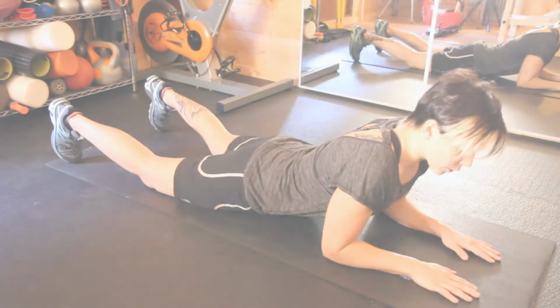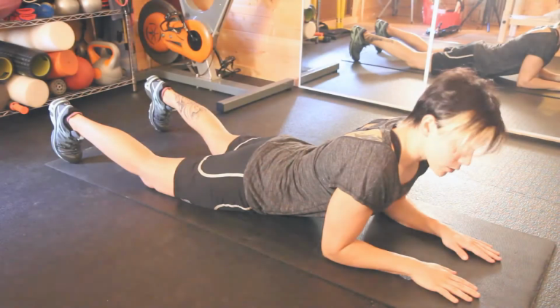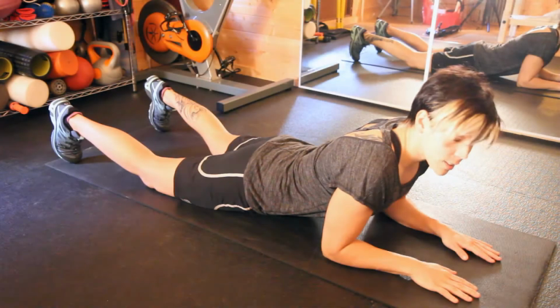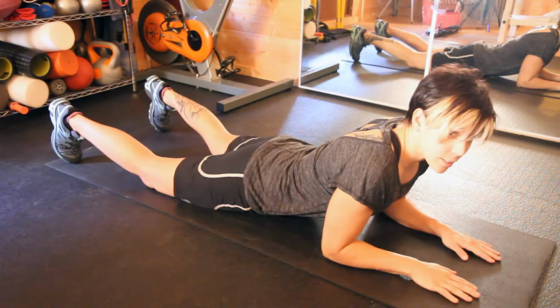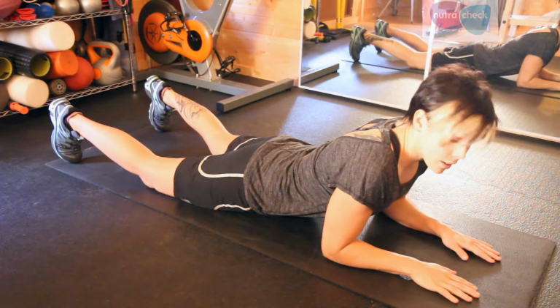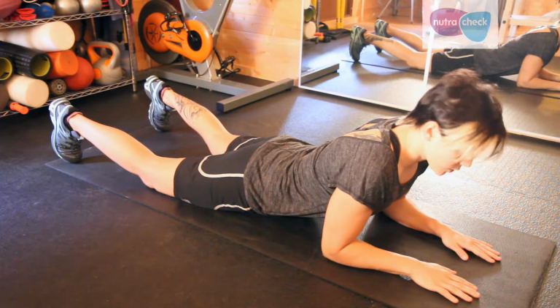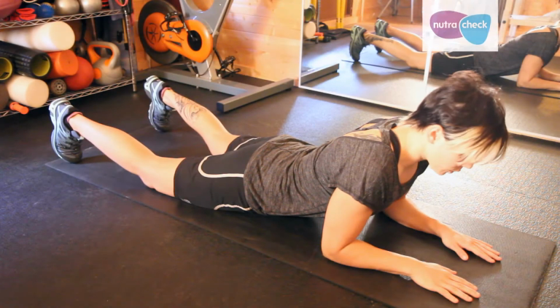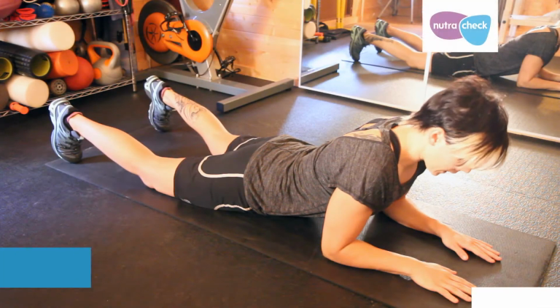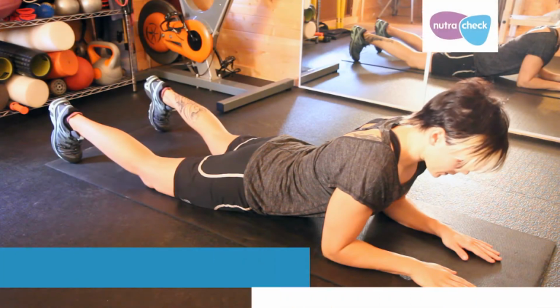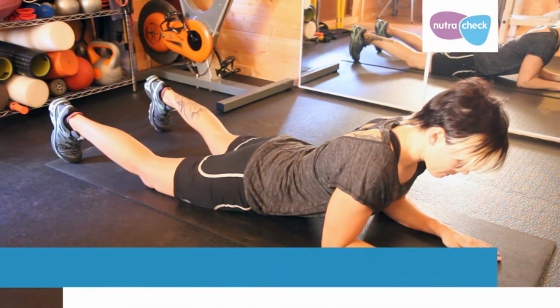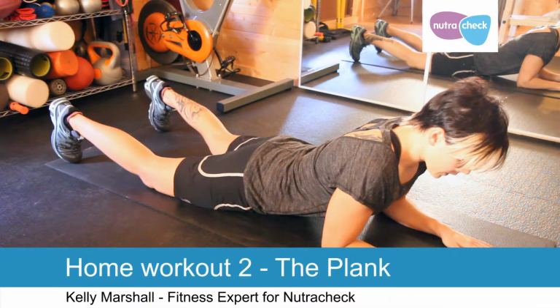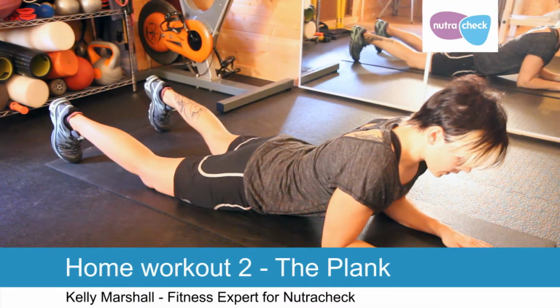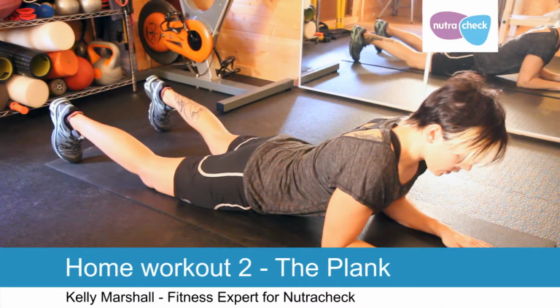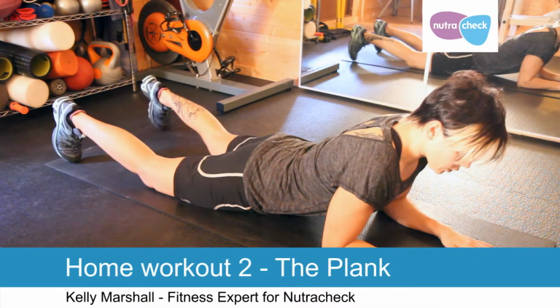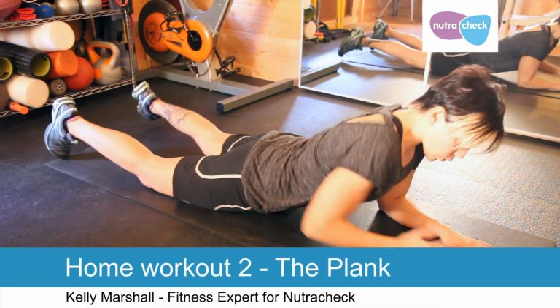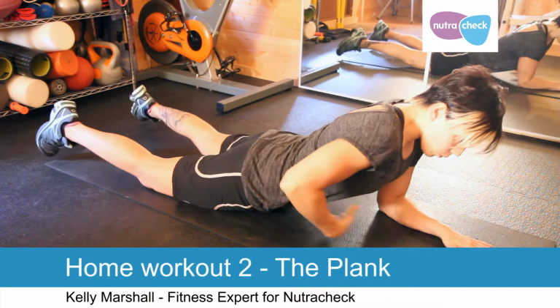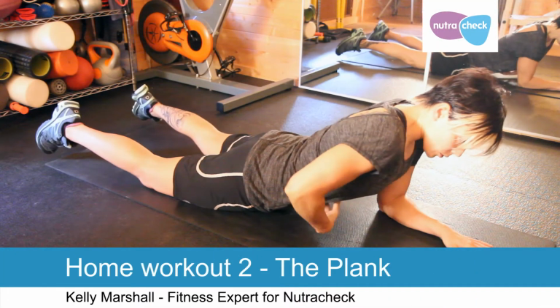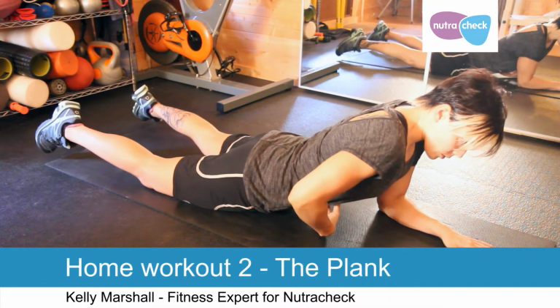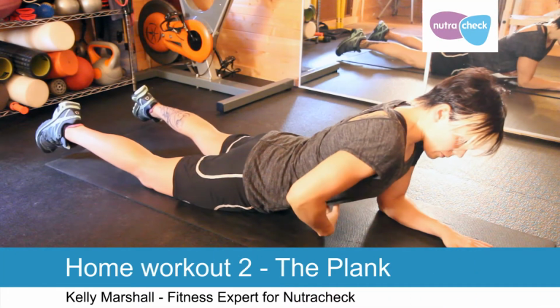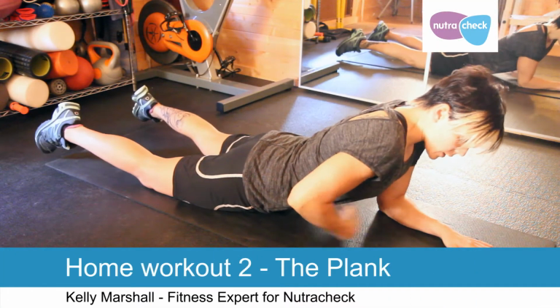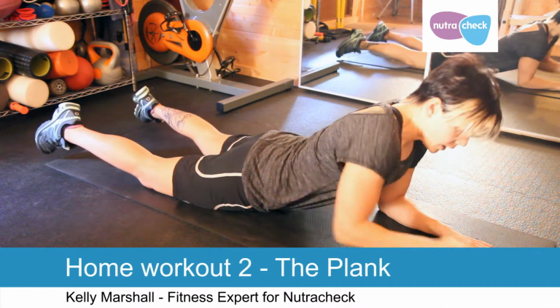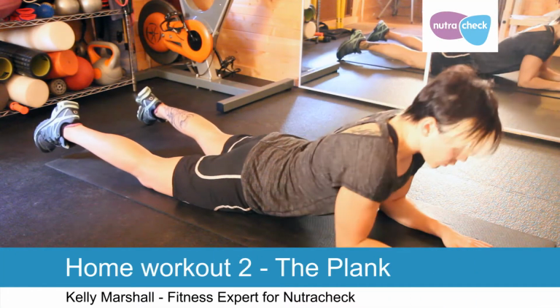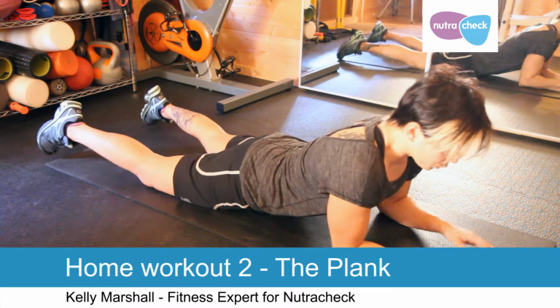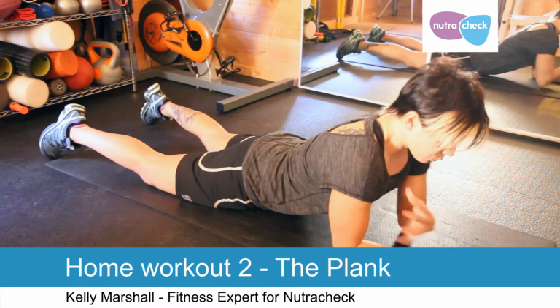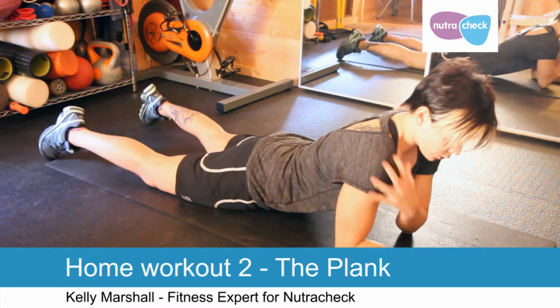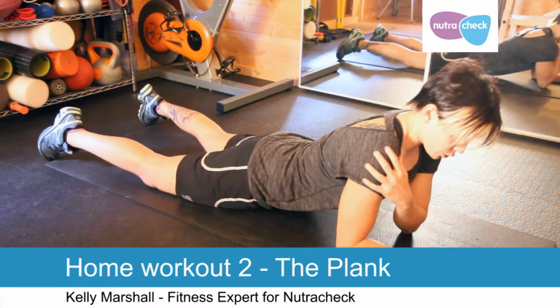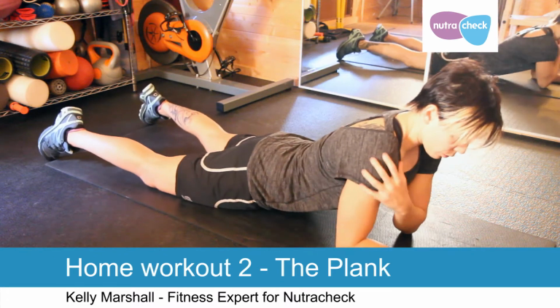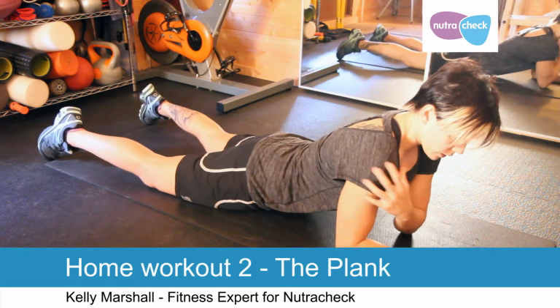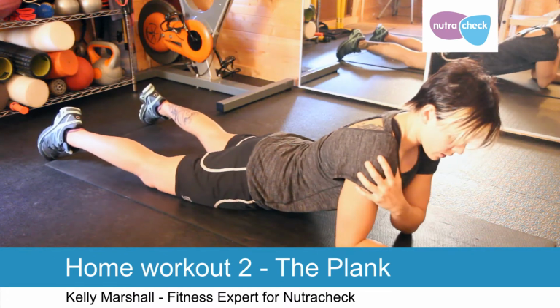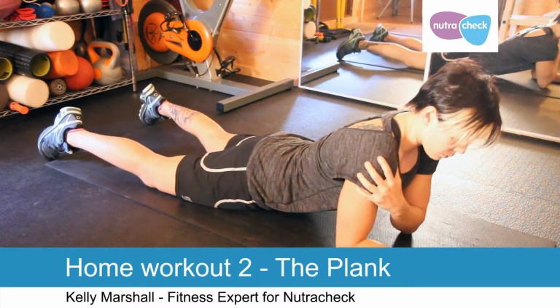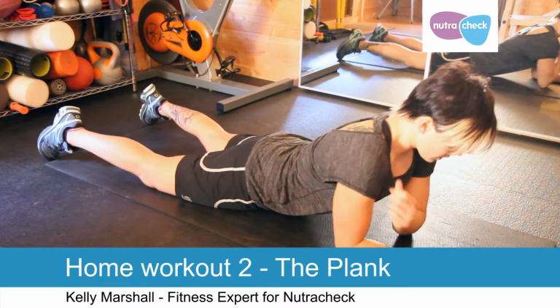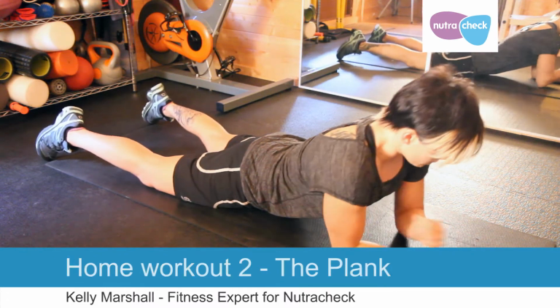This exercise is called the plank. It targets your core muscles and it also works your shoulder stabilisers.